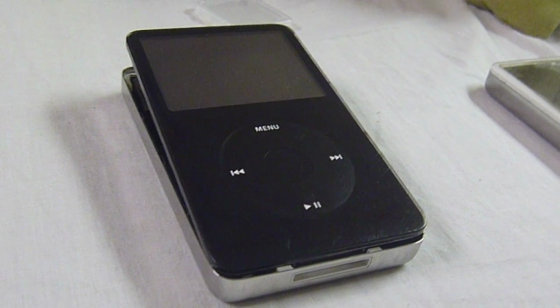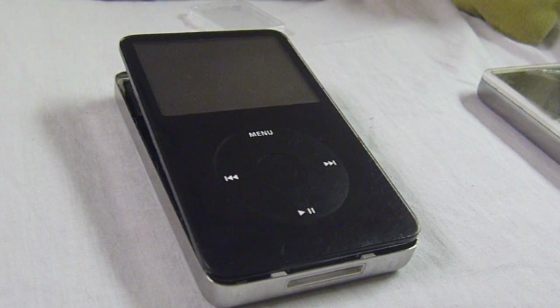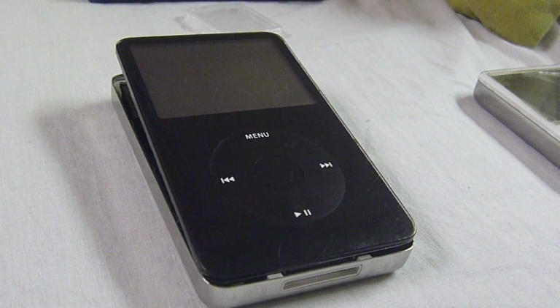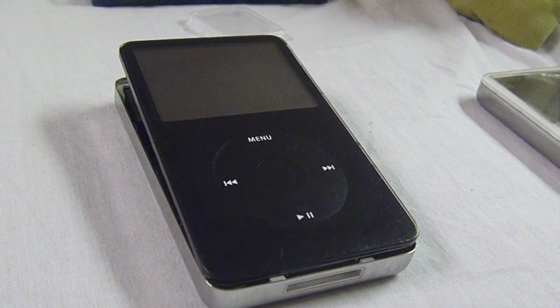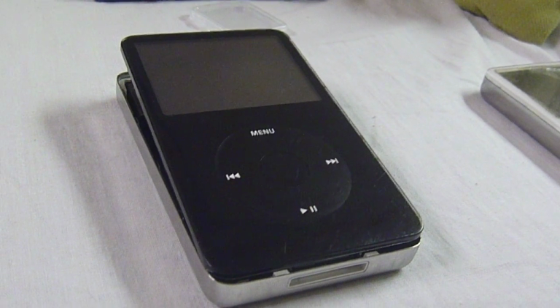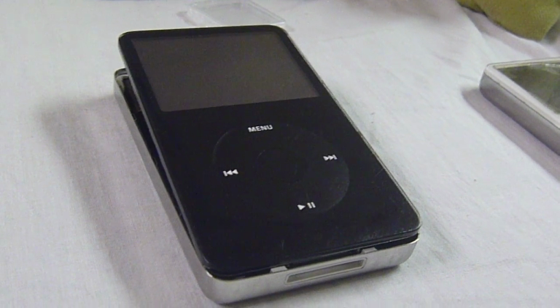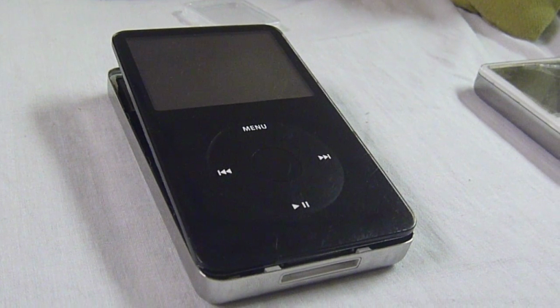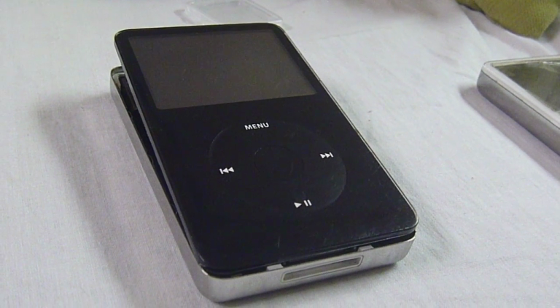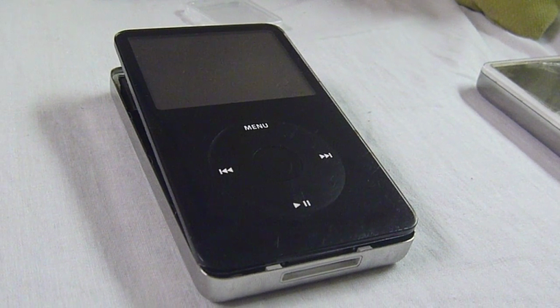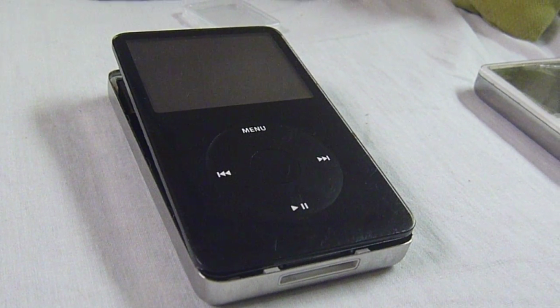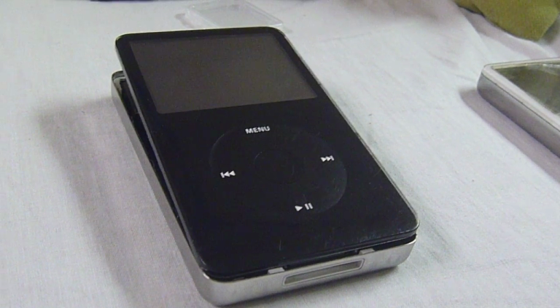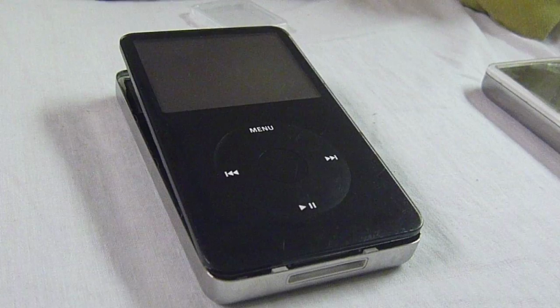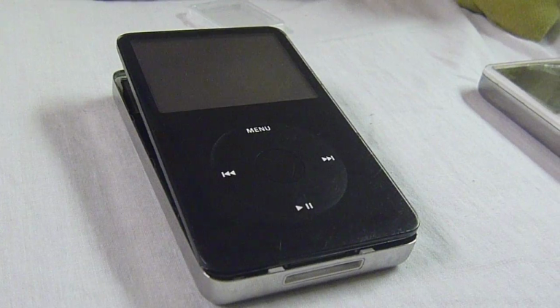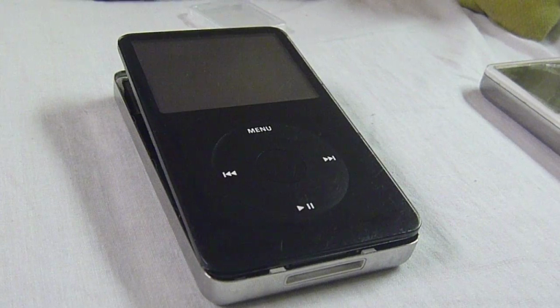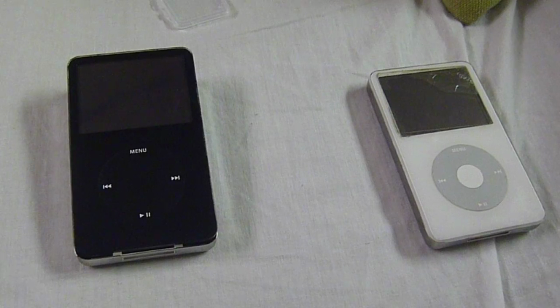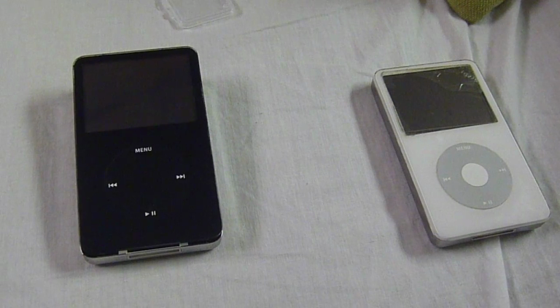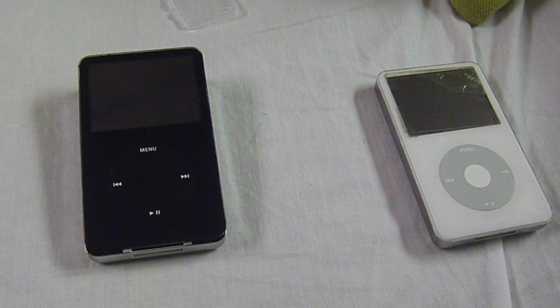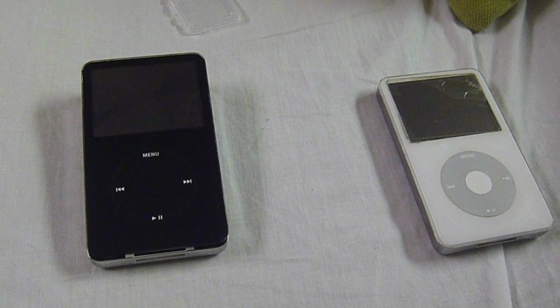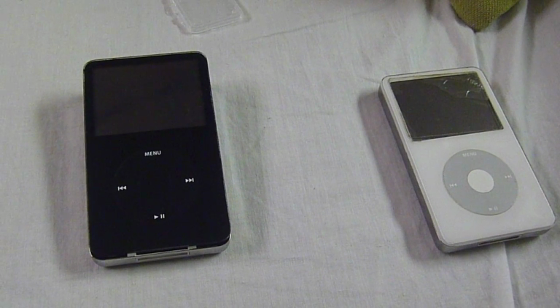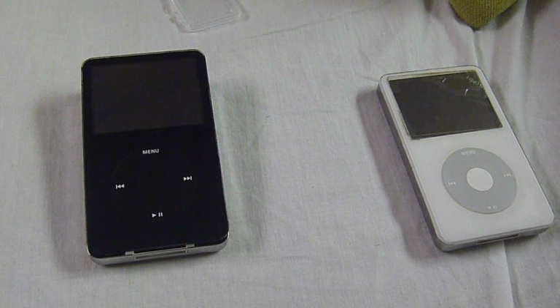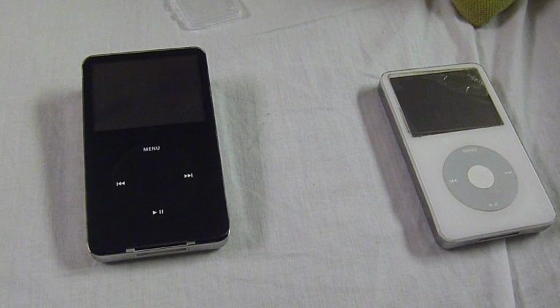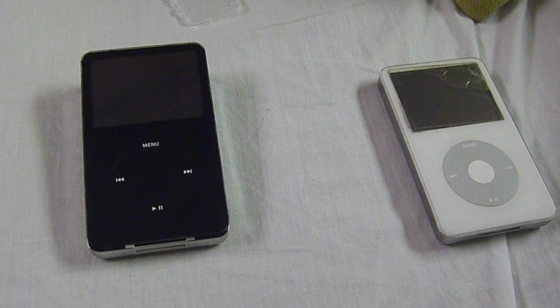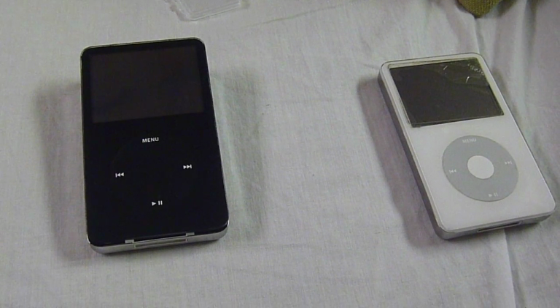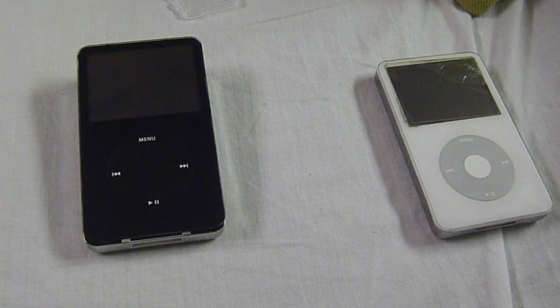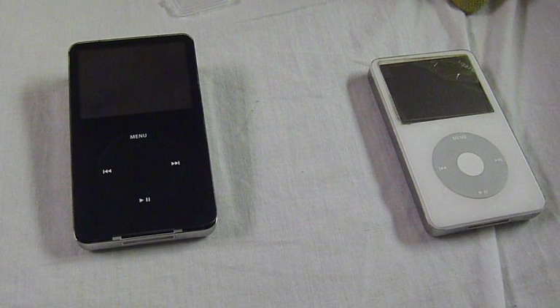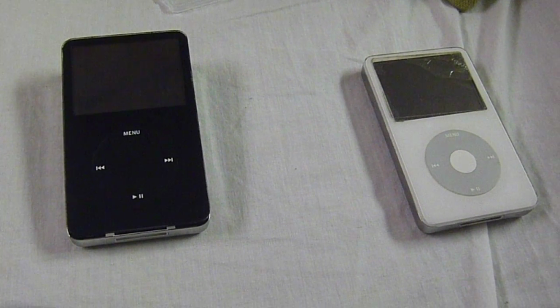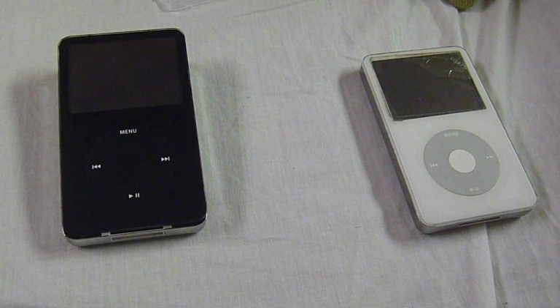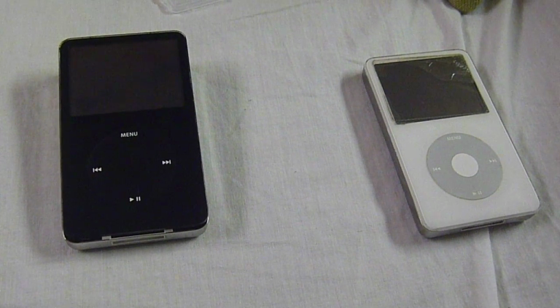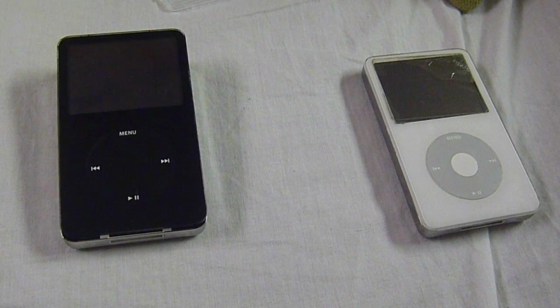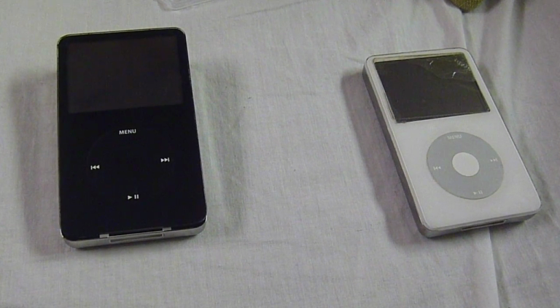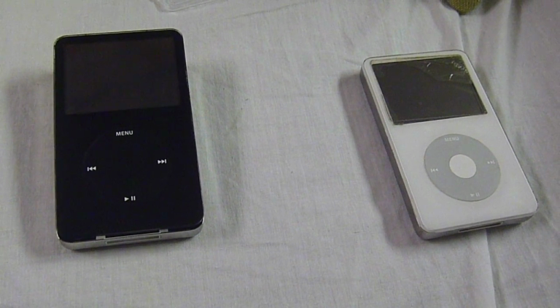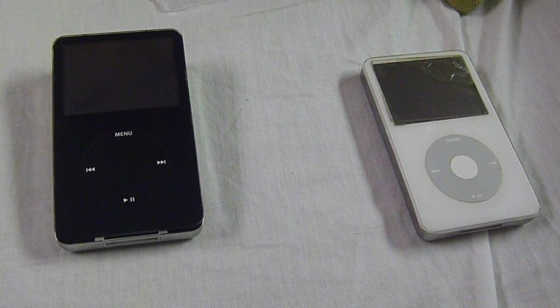After you're done, open up iTunes and everything should be the same as your old iPod. You should have a one-for-one clone — all the playlists should be good to go, everything should be the same. And that's it — you should have a clone of your iPod.